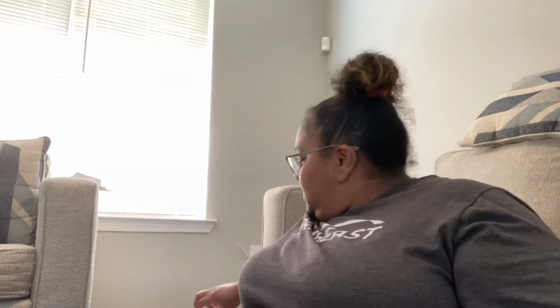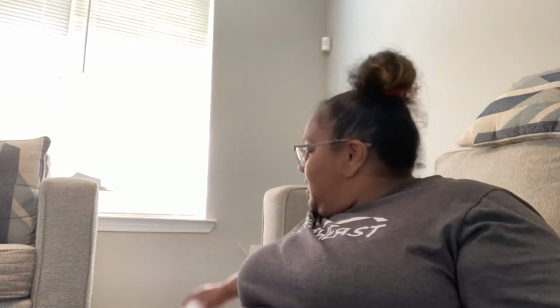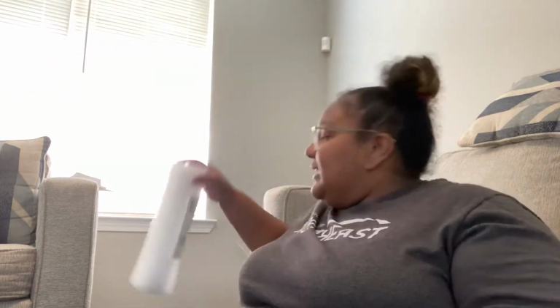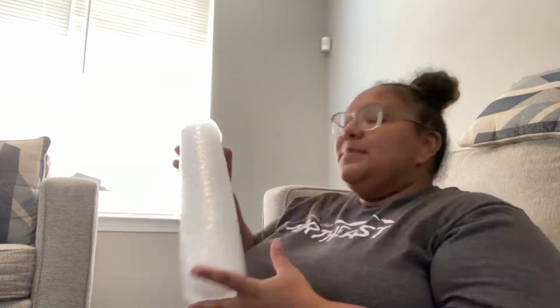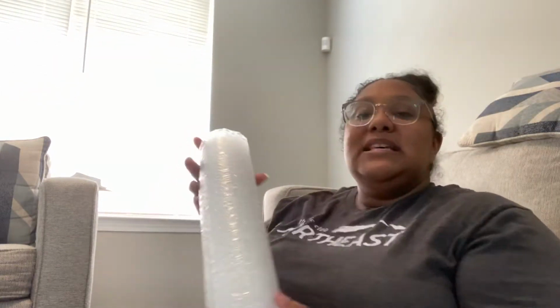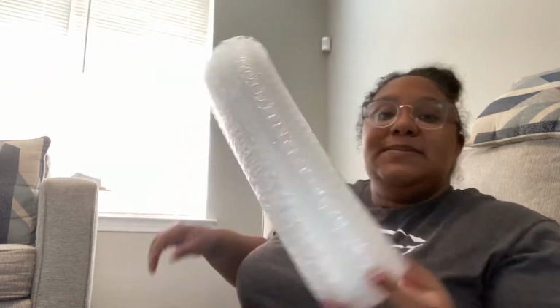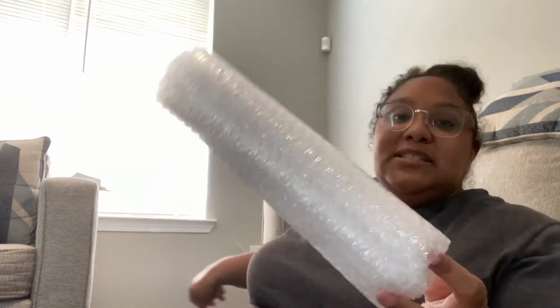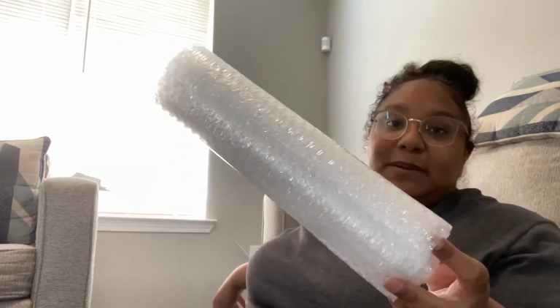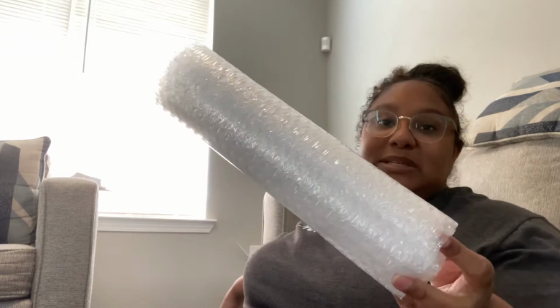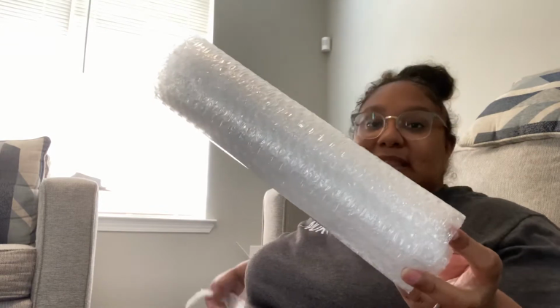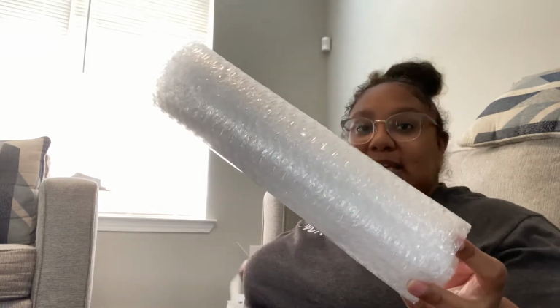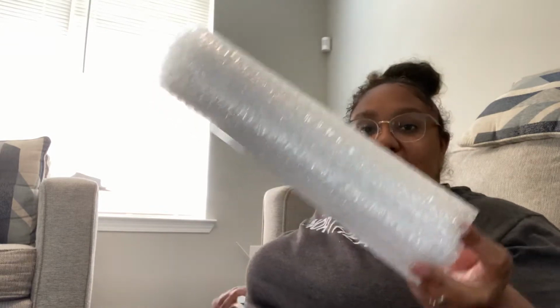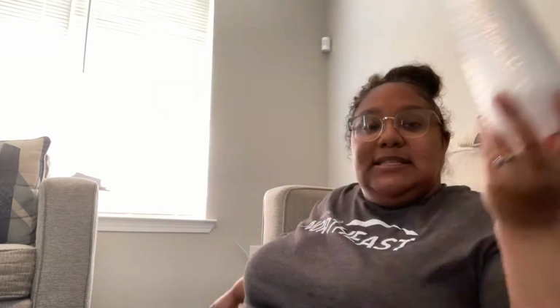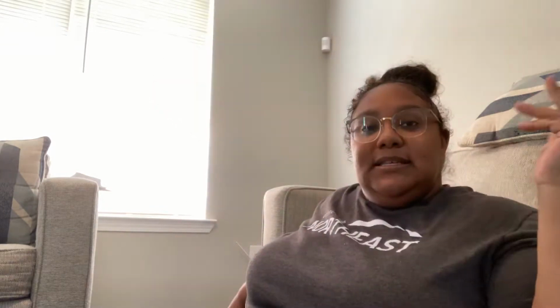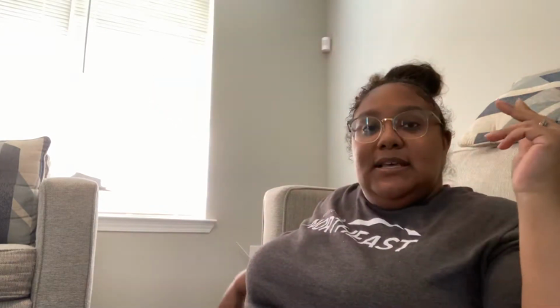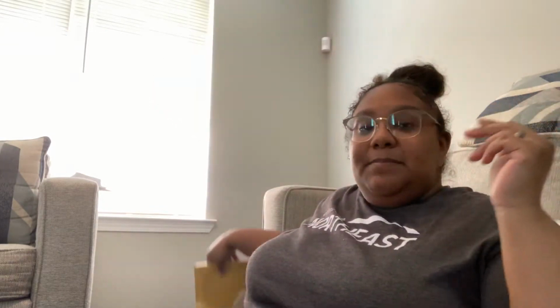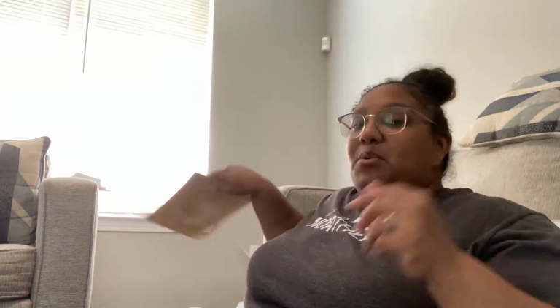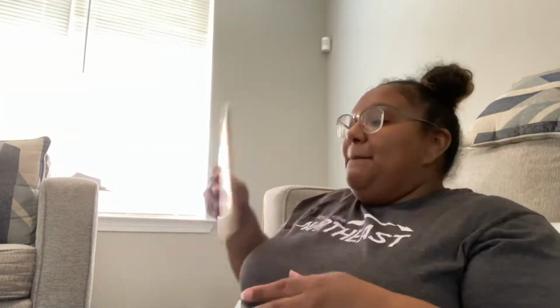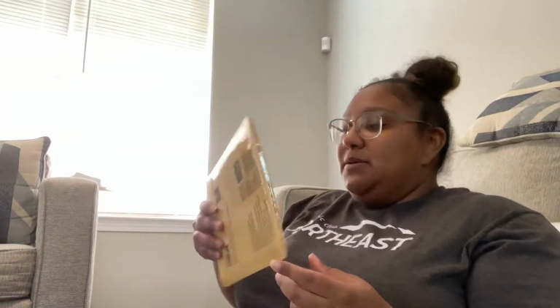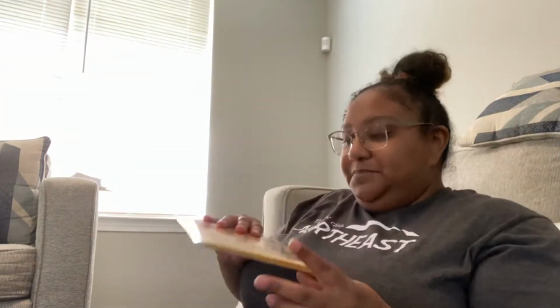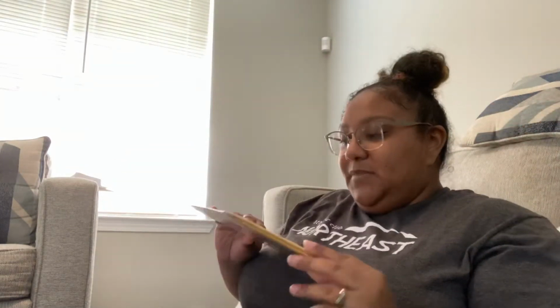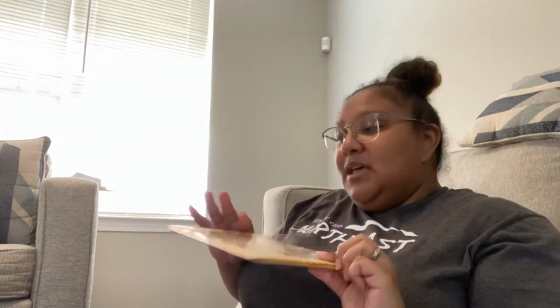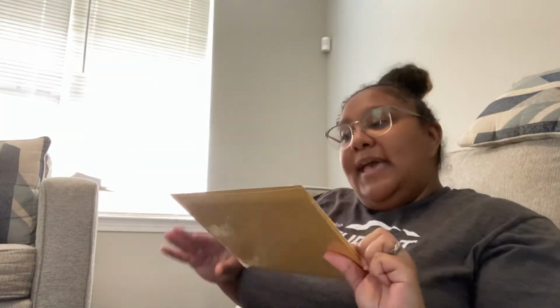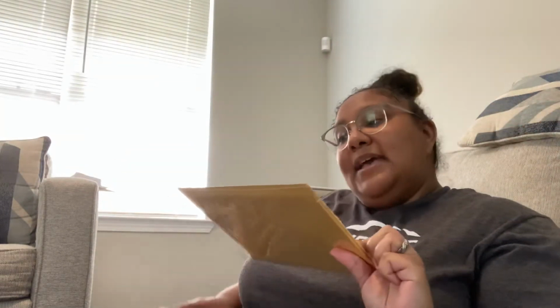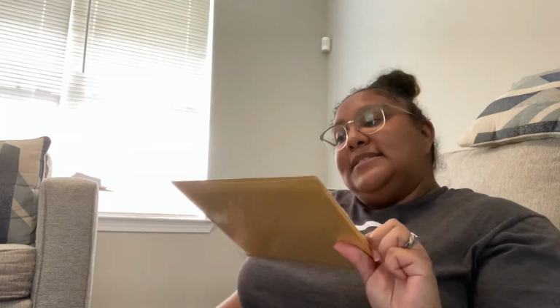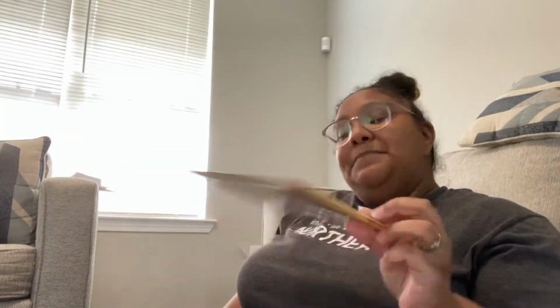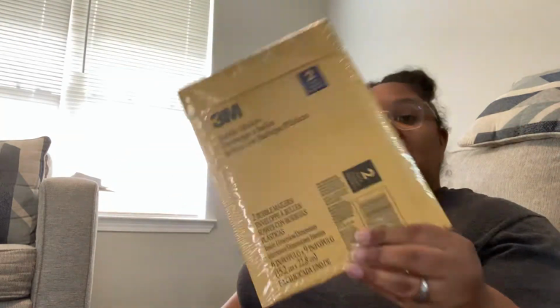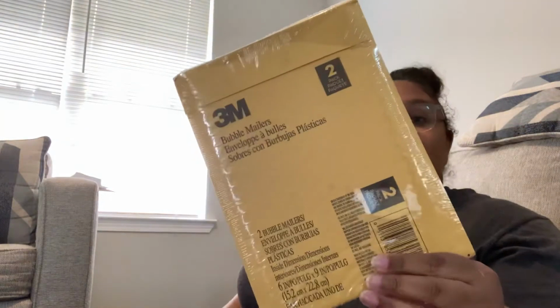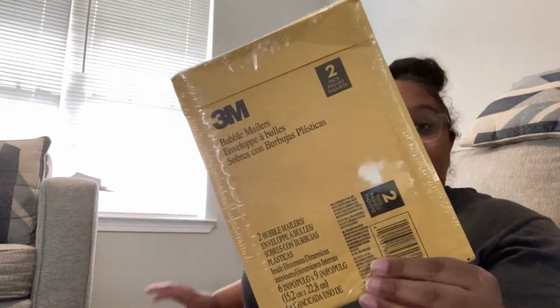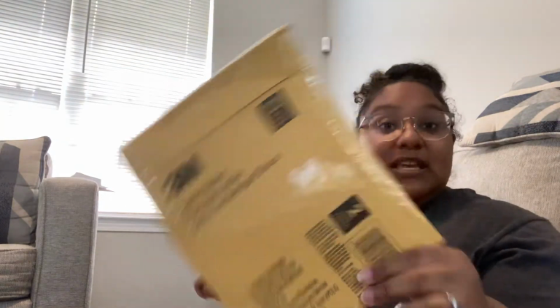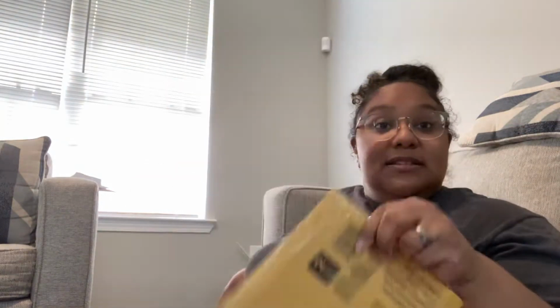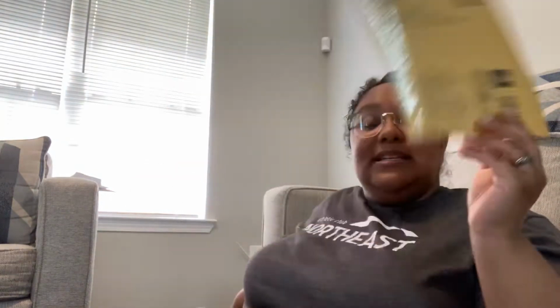I got some bubble wrap and some mailers because sometimes we send things.